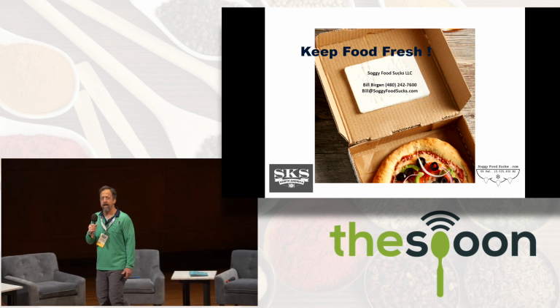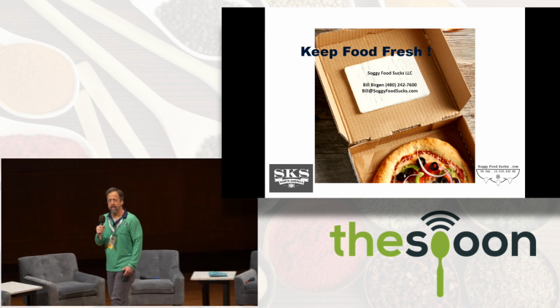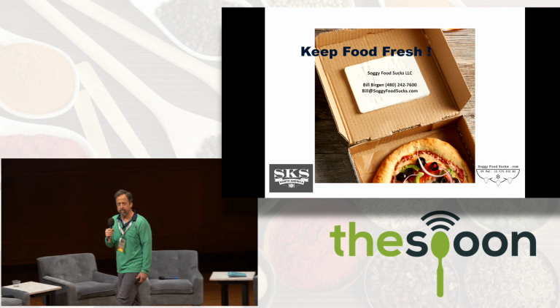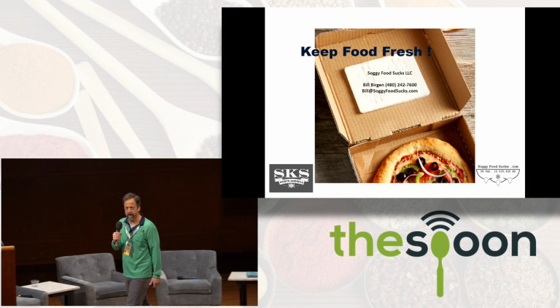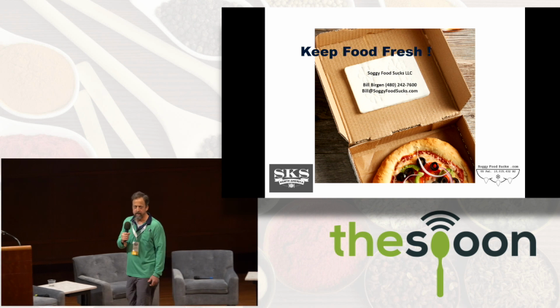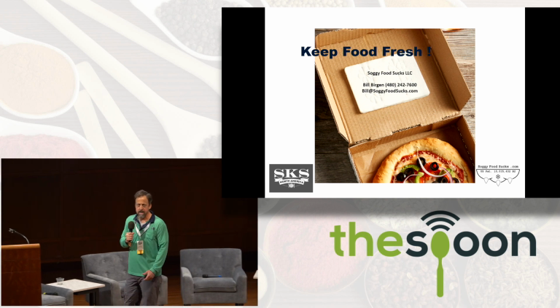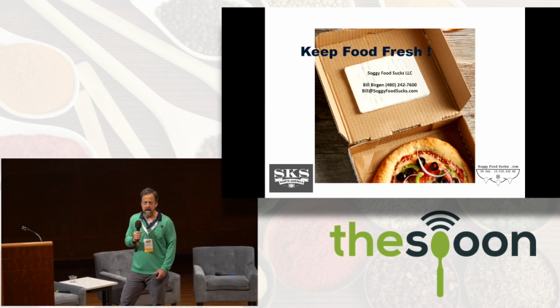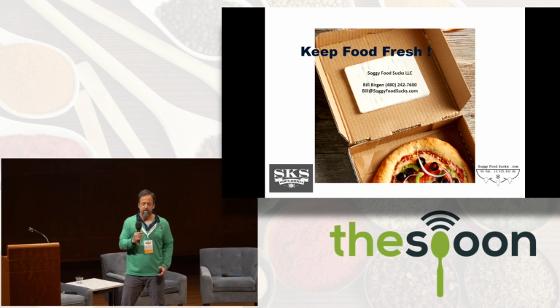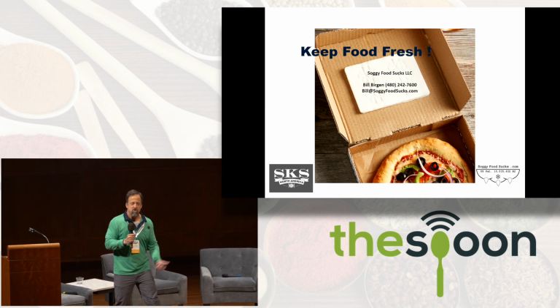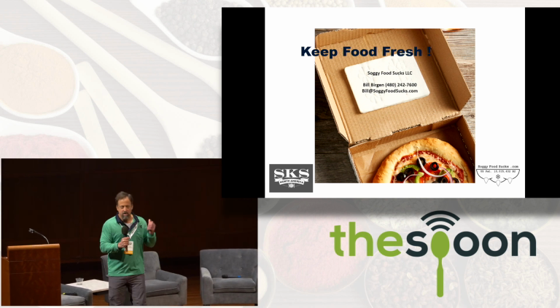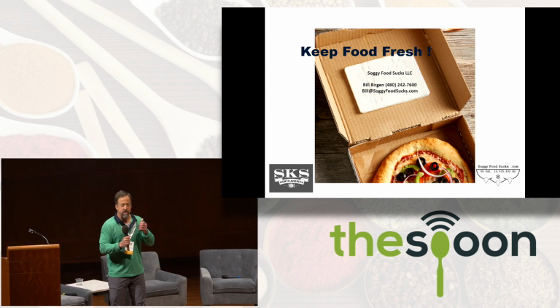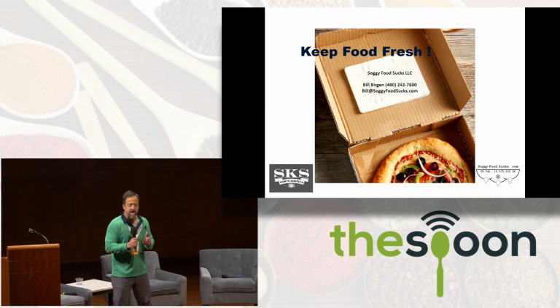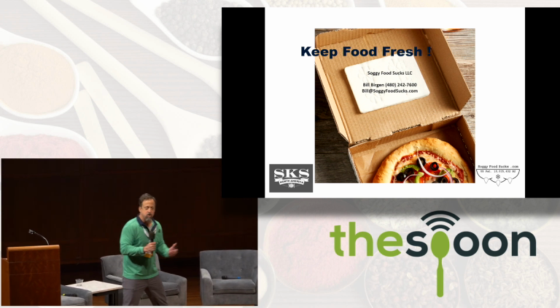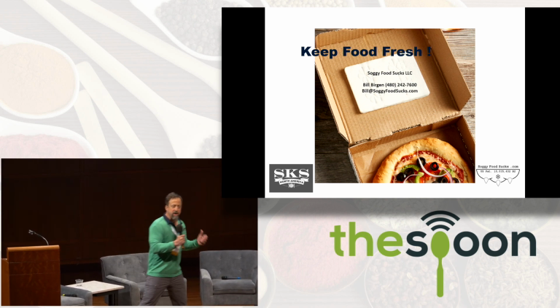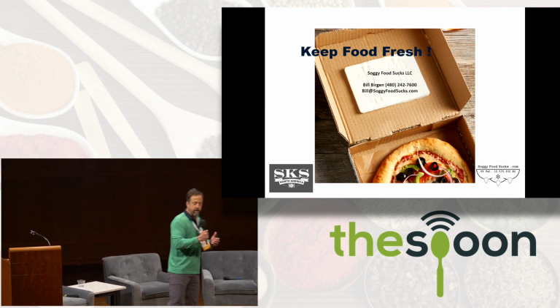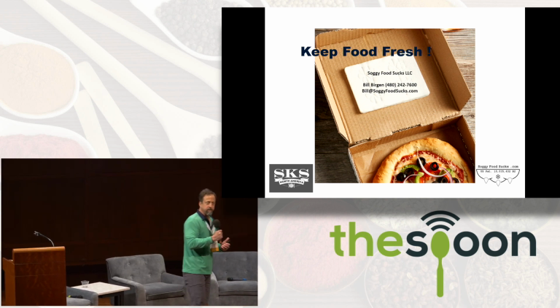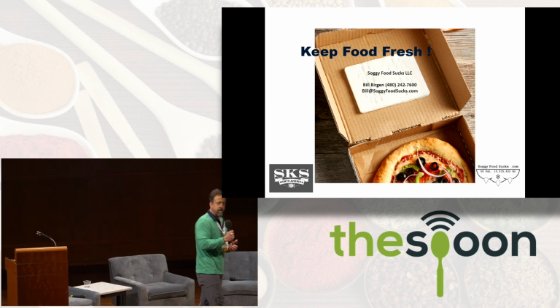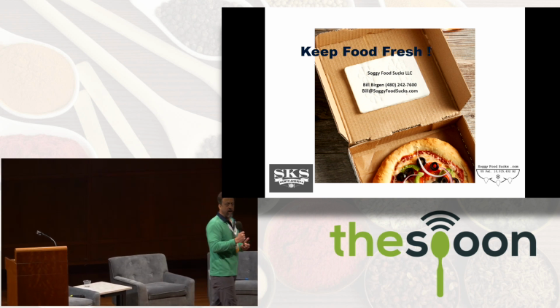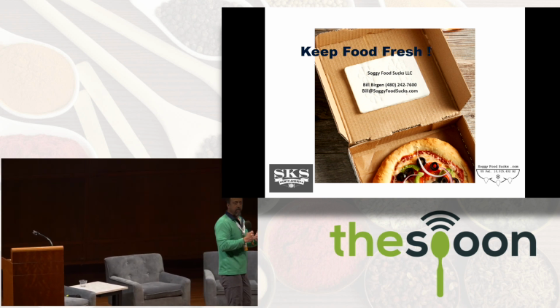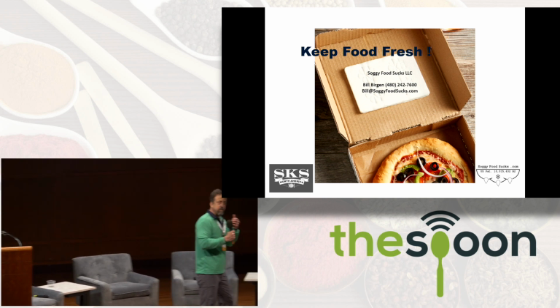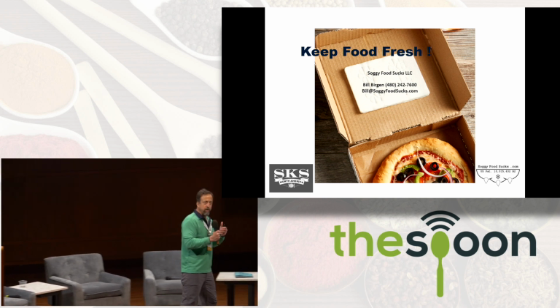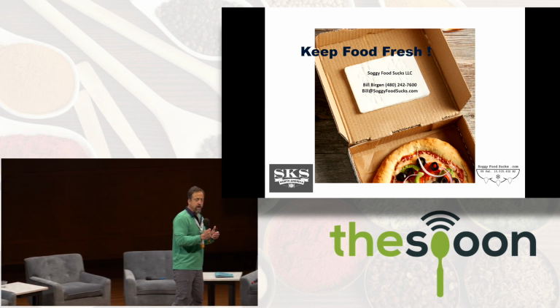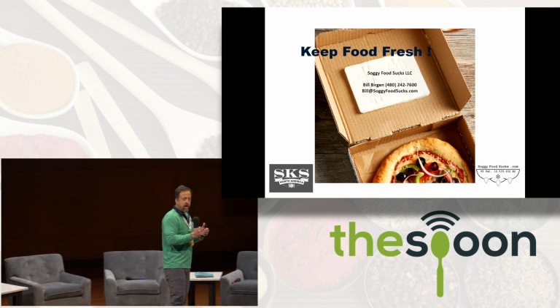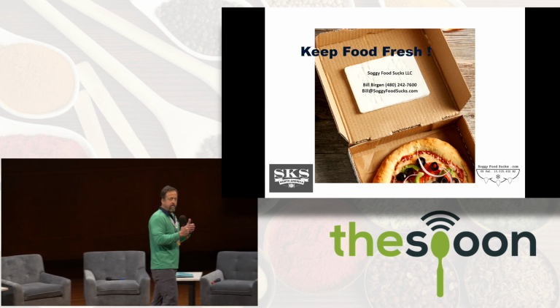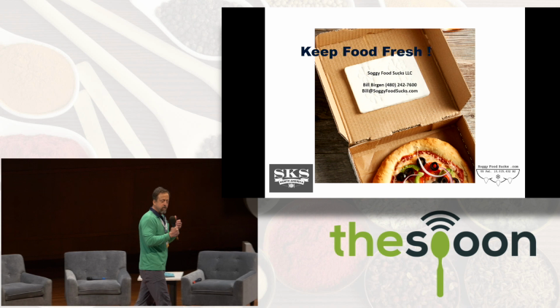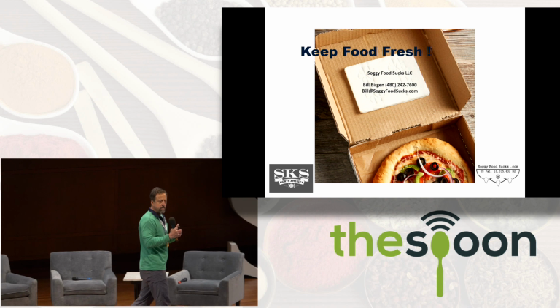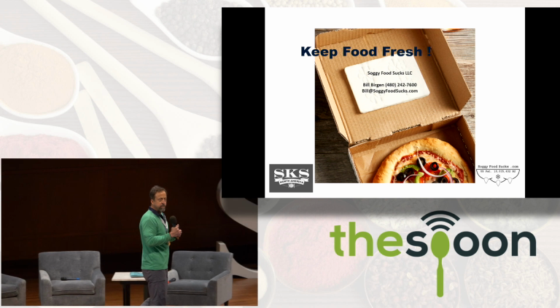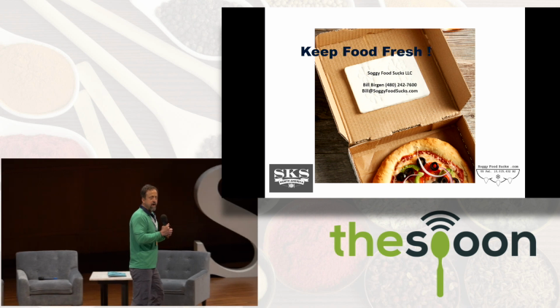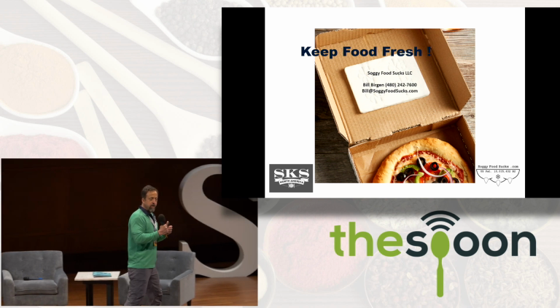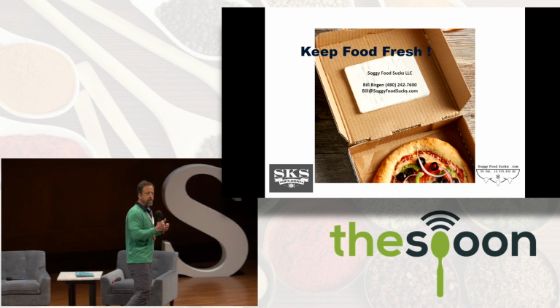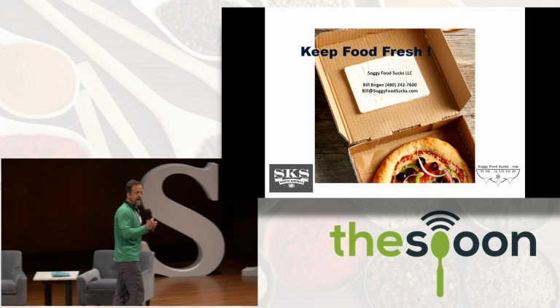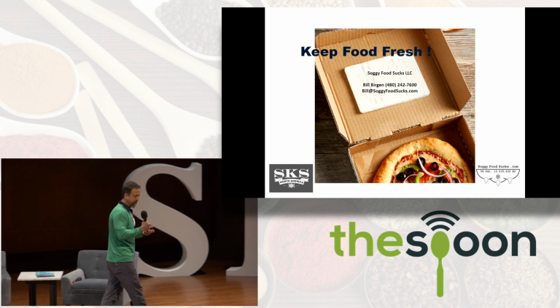This product keeps food crunchy and crisp by exploiting a few principles of thermodynamics.